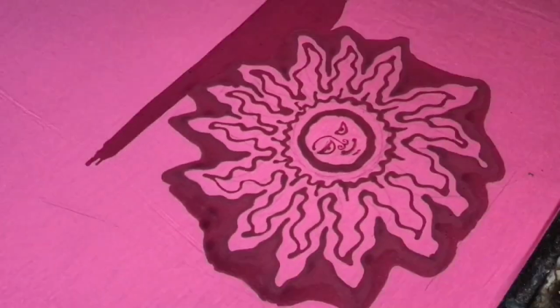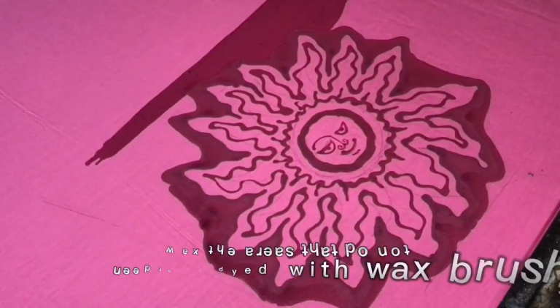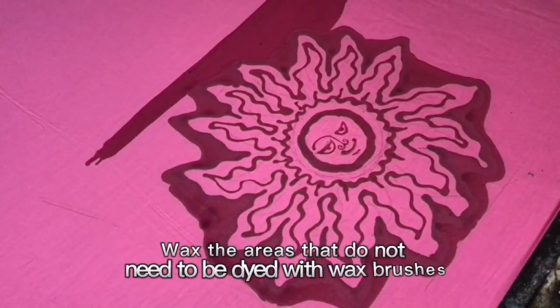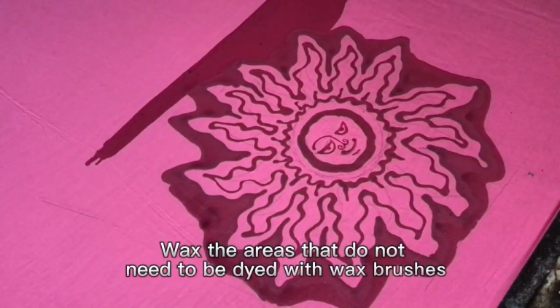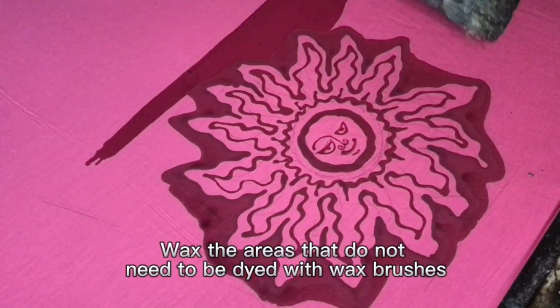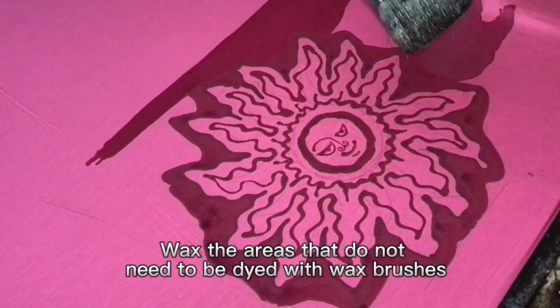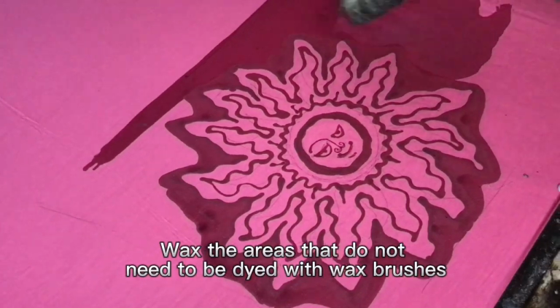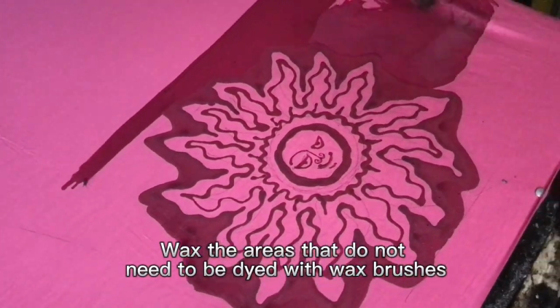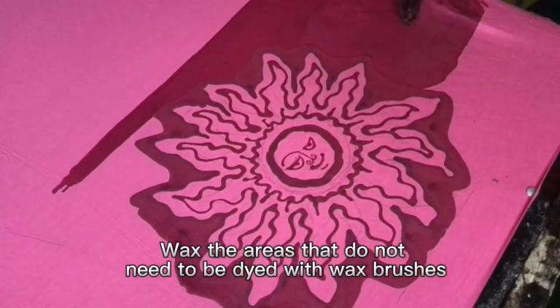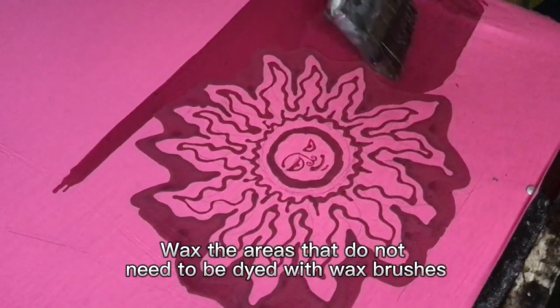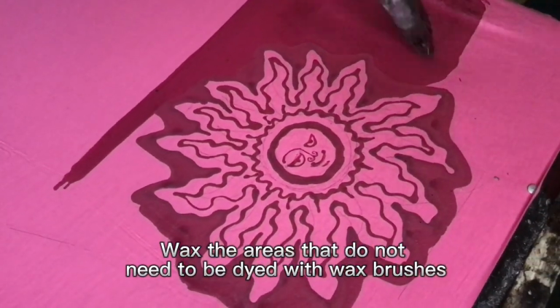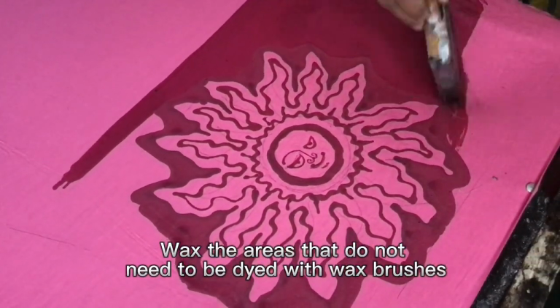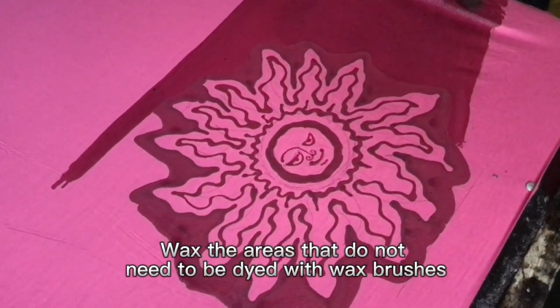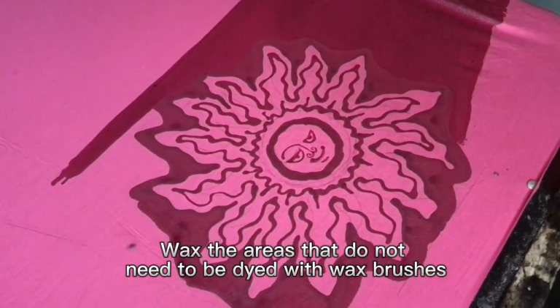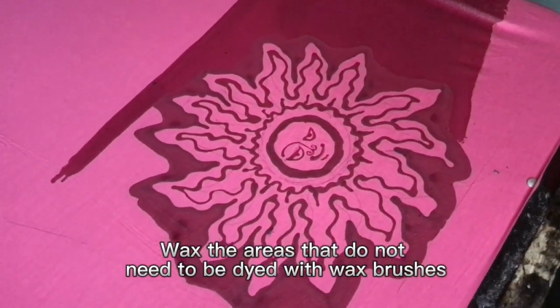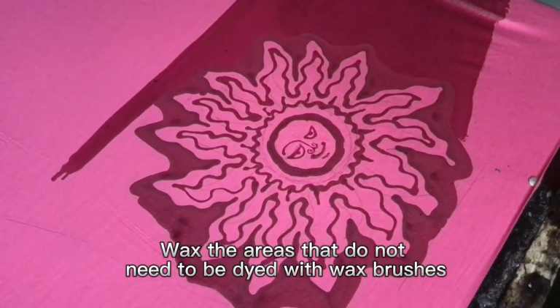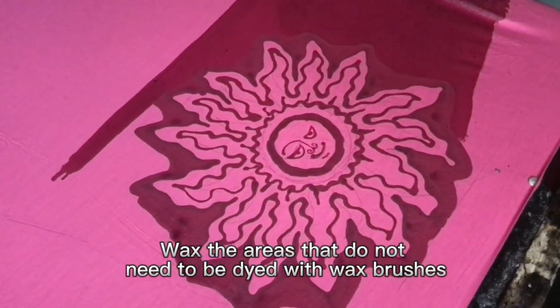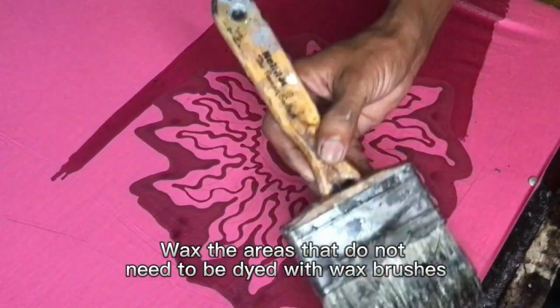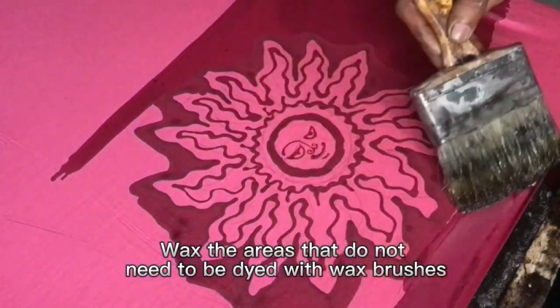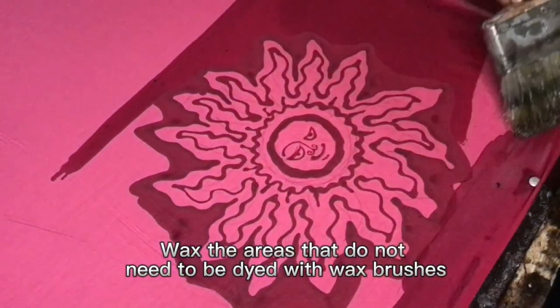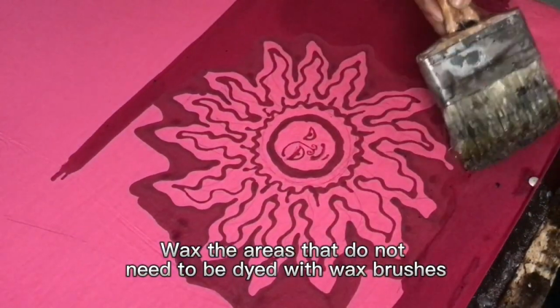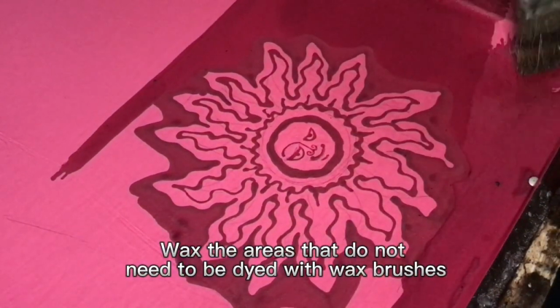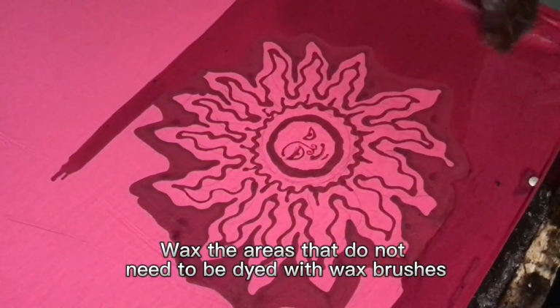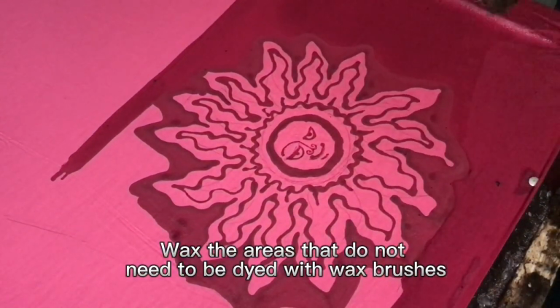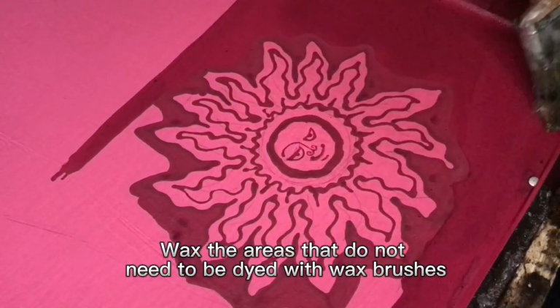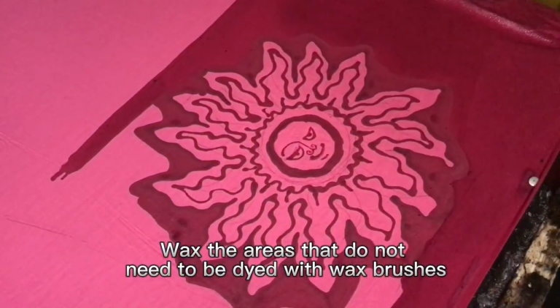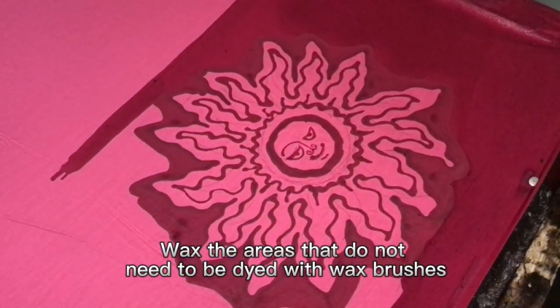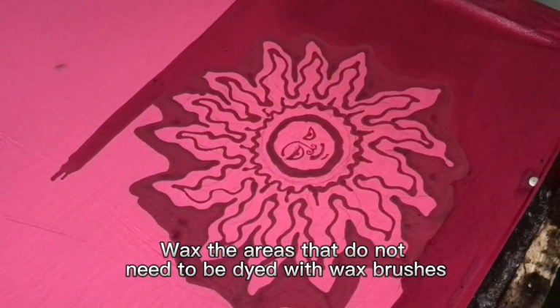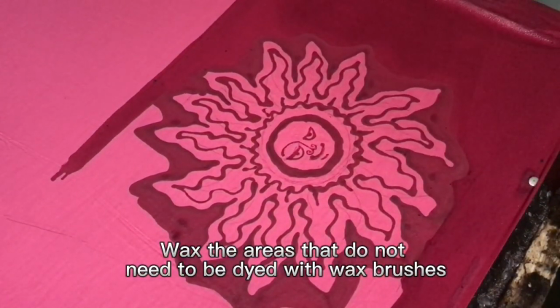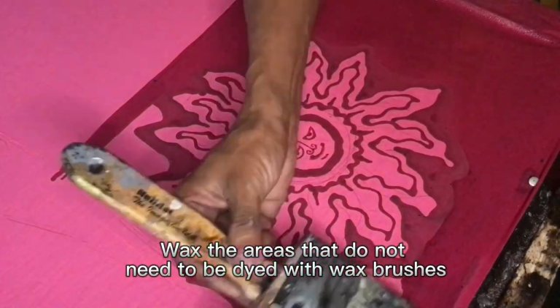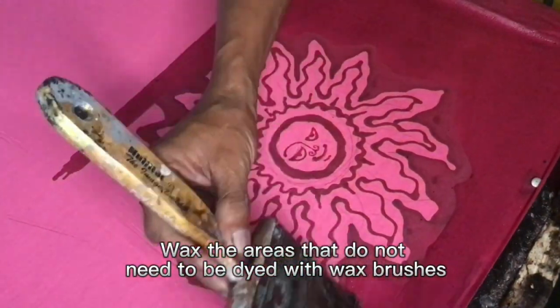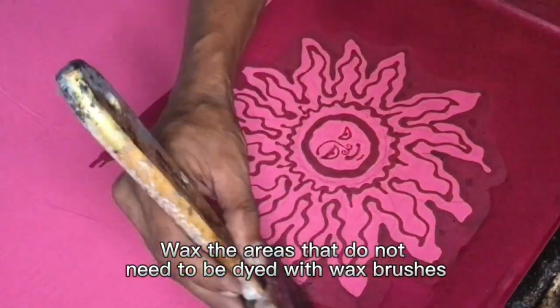Wax the areas that do not need to be dyed, using wax brushes.